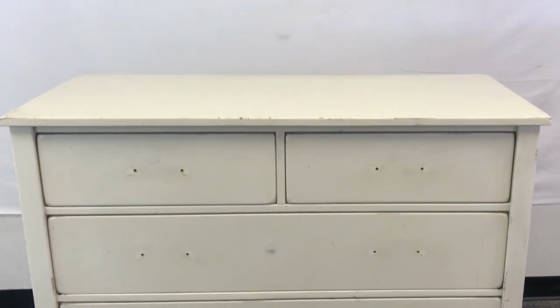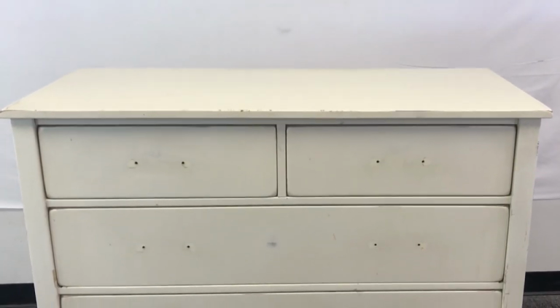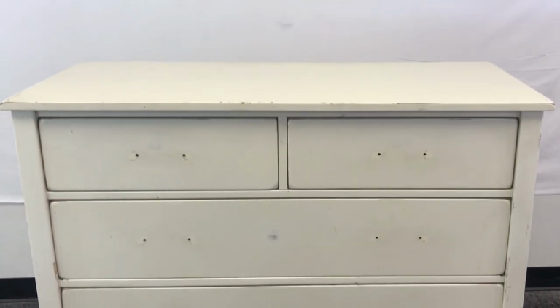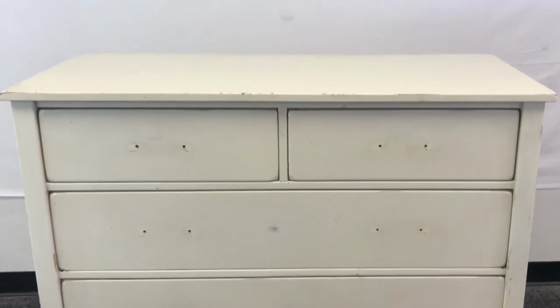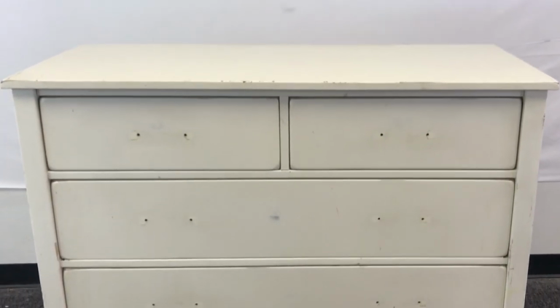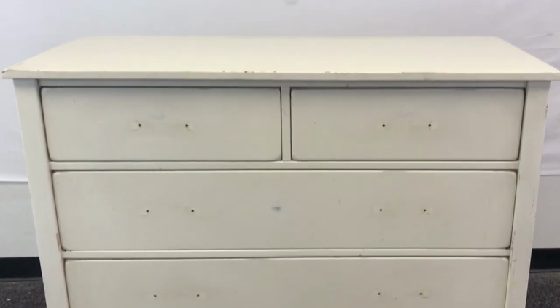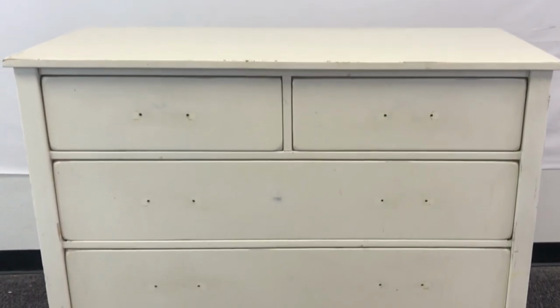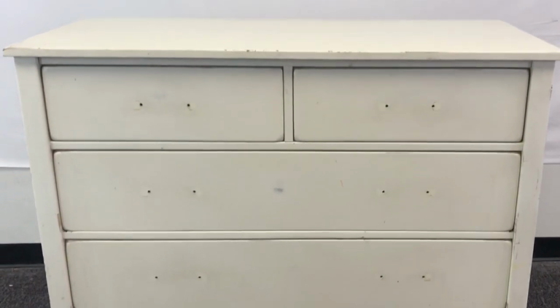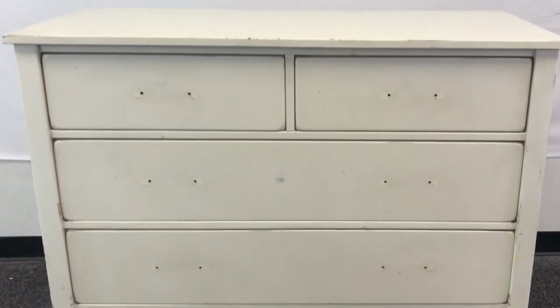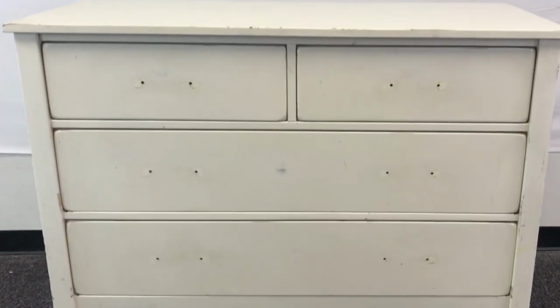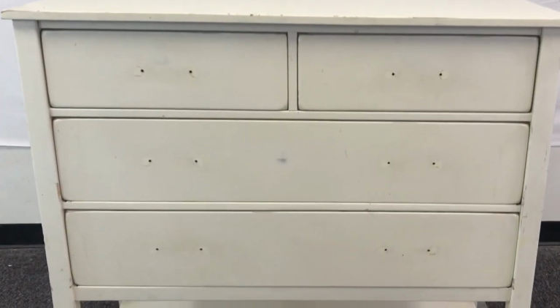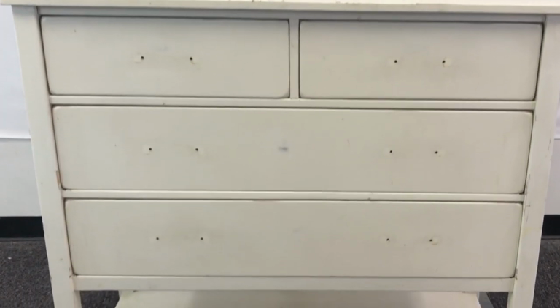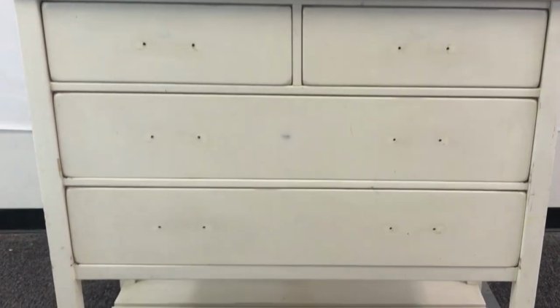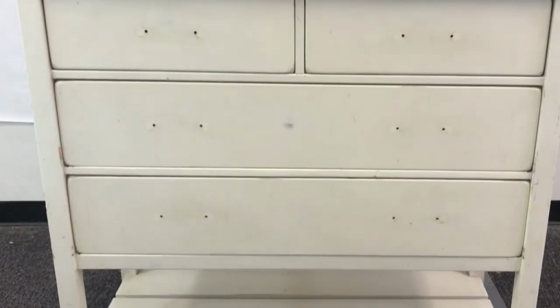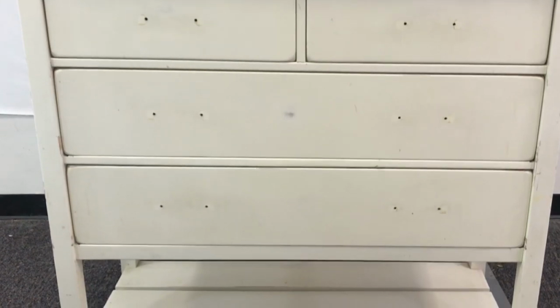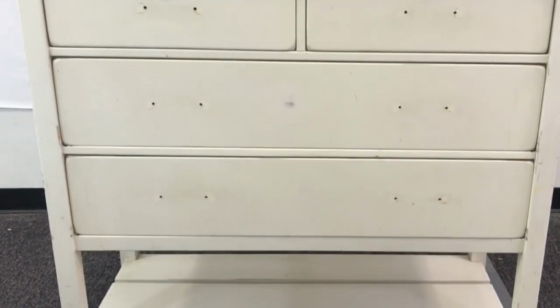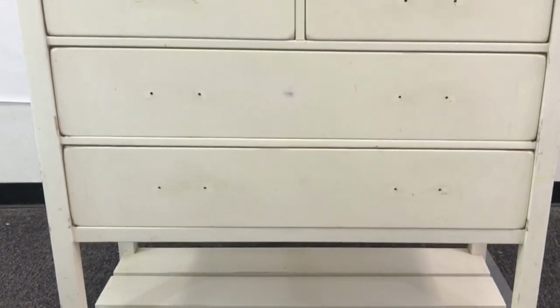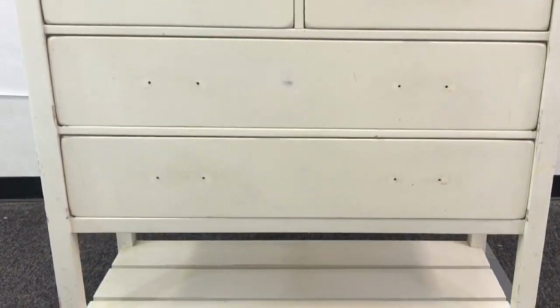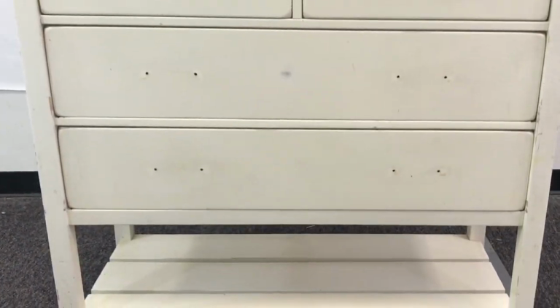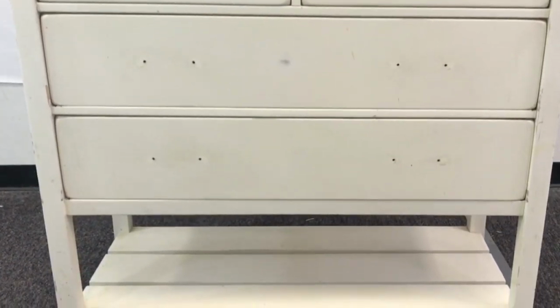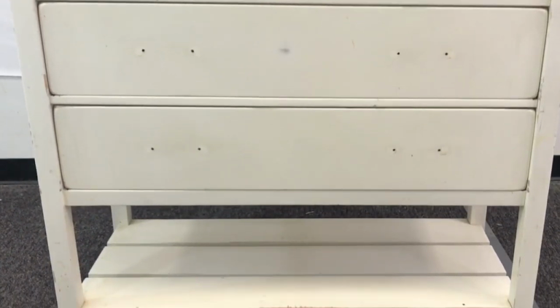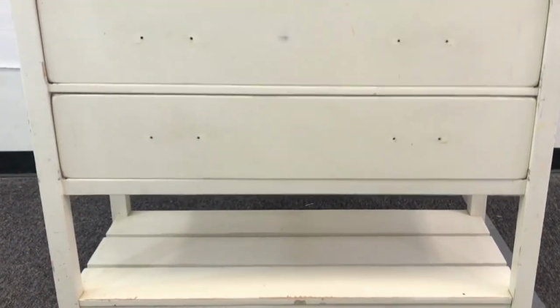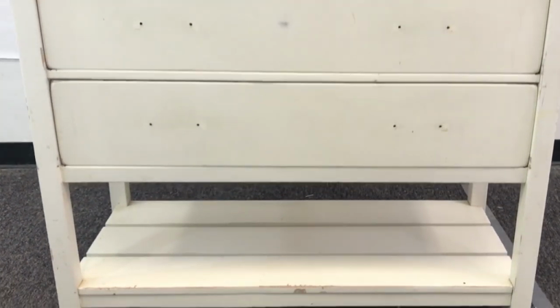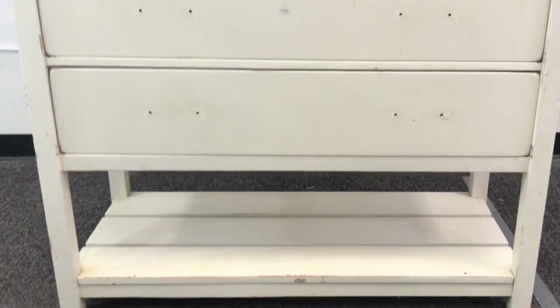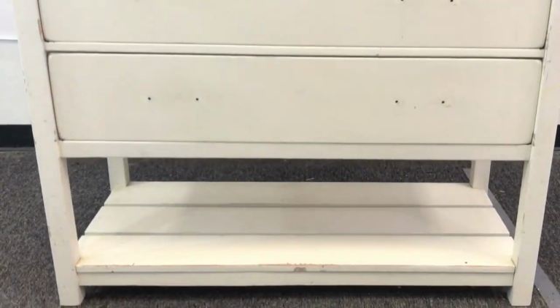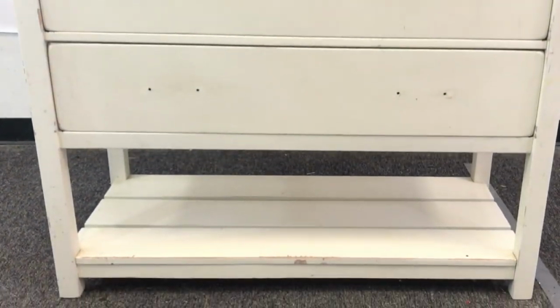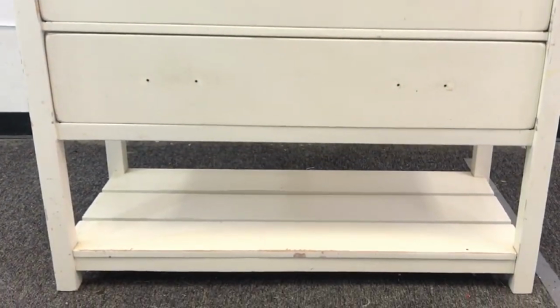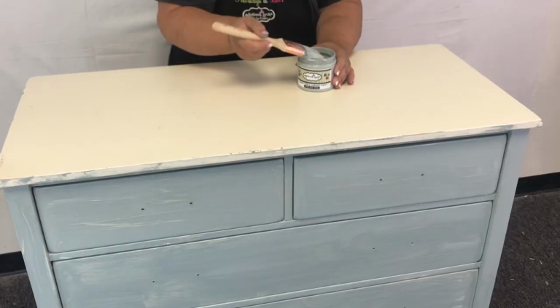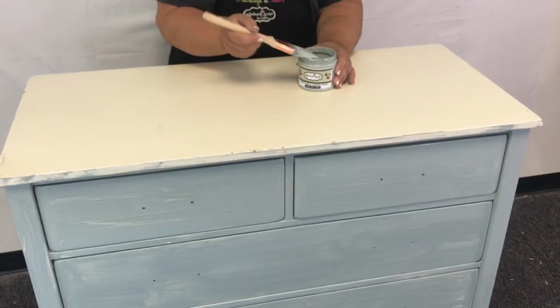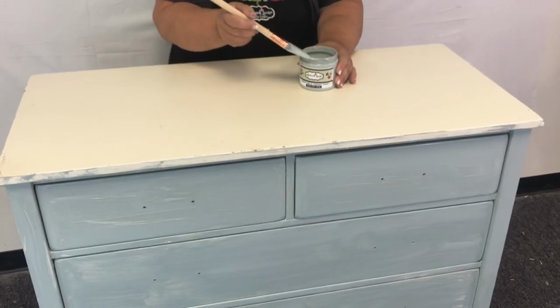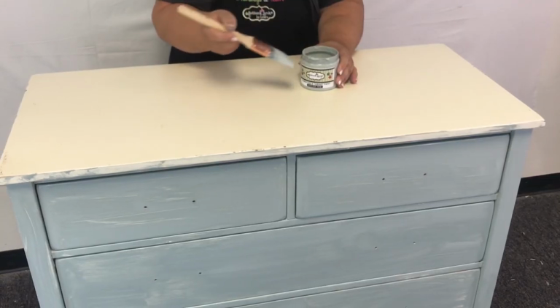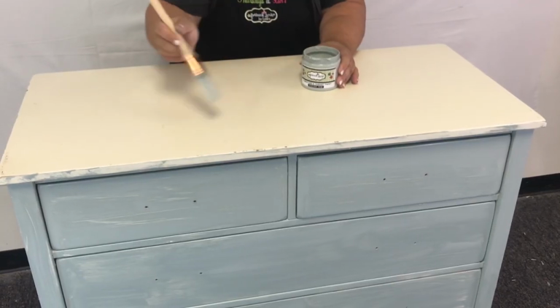This is our before picture of our piece. It's not a very big piece, so we decided we're going to use a pint — you'll have plenty left over.